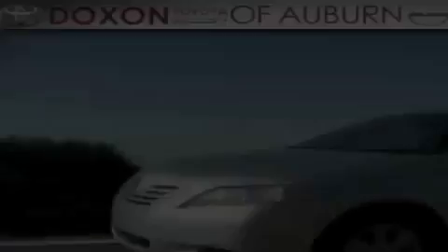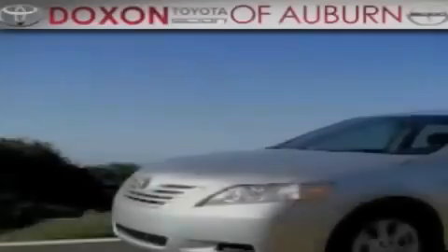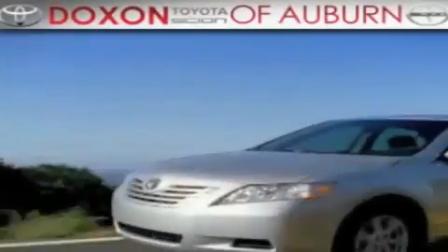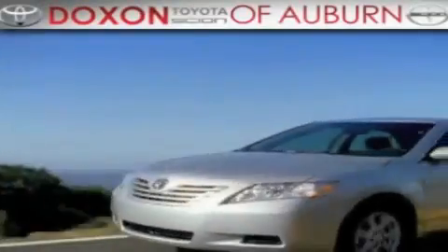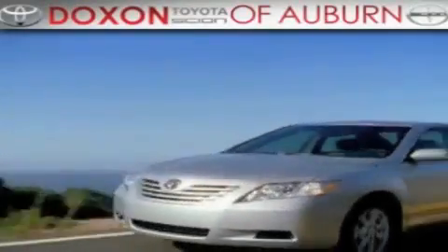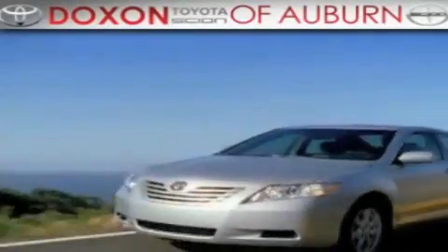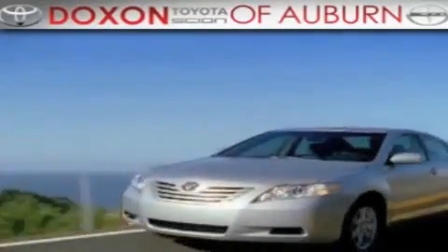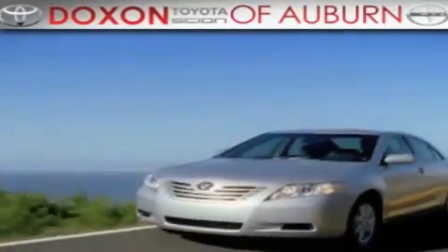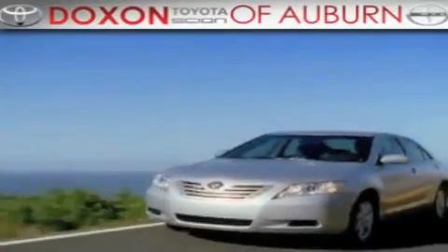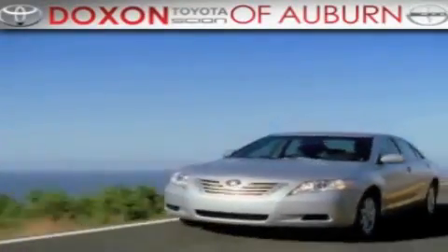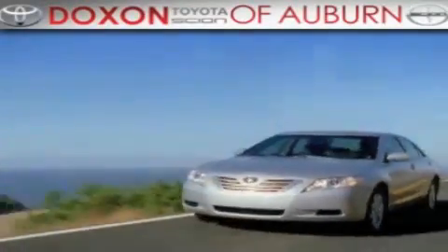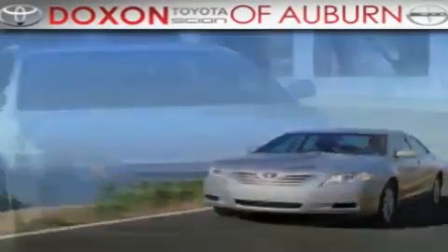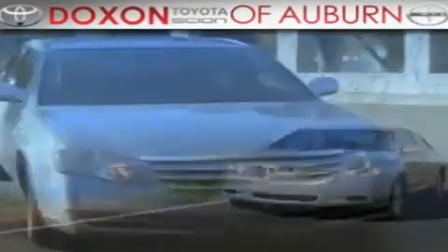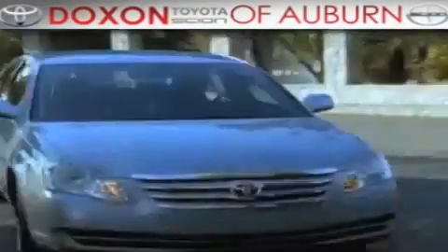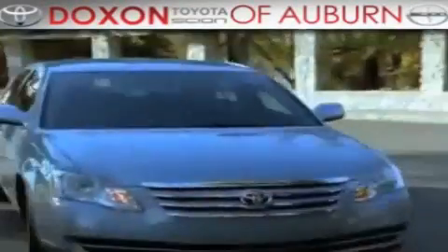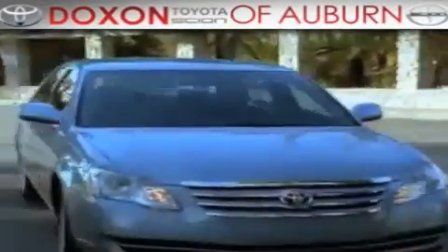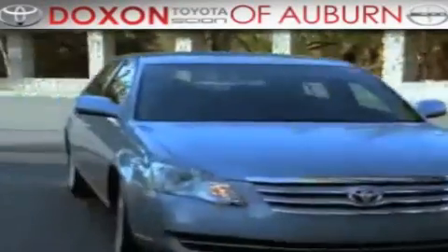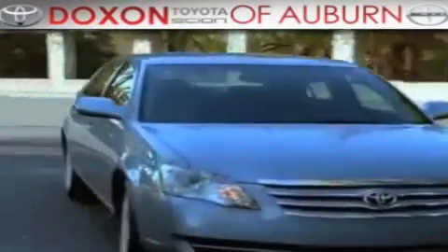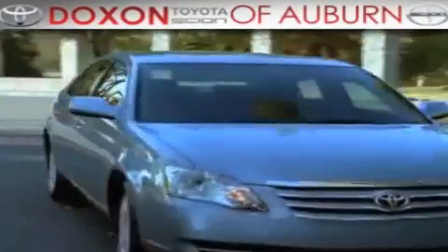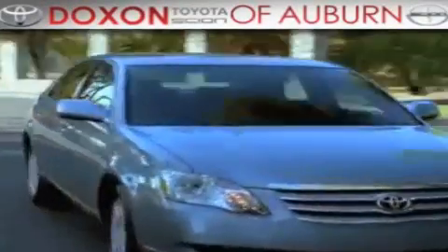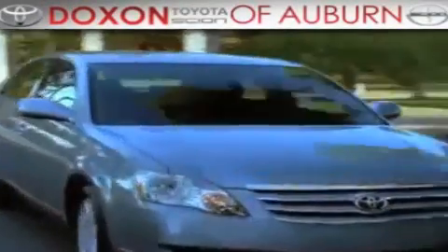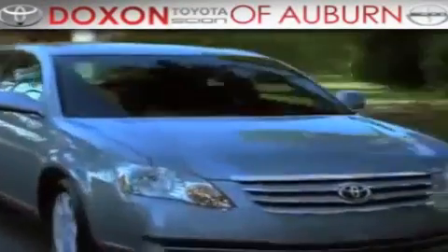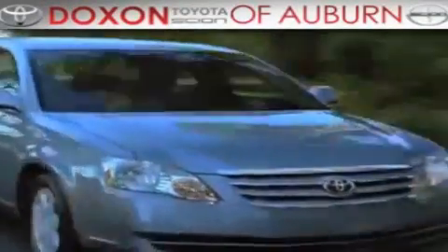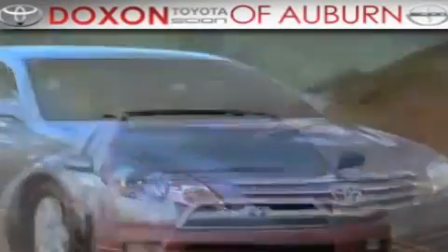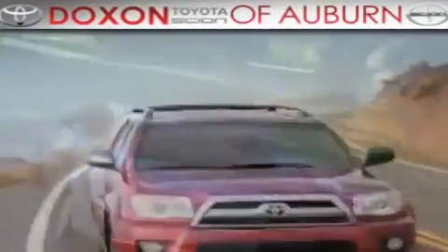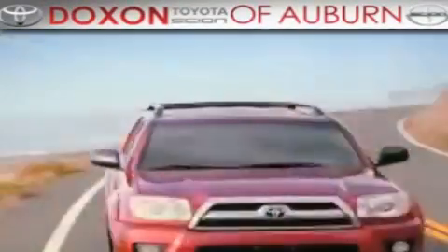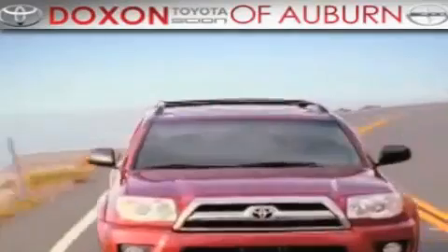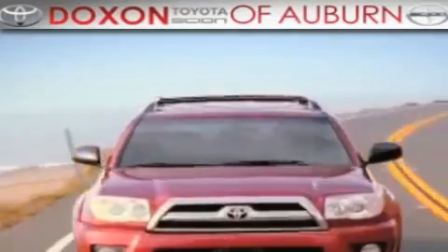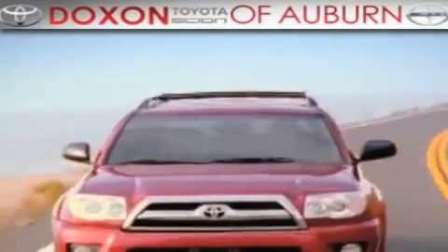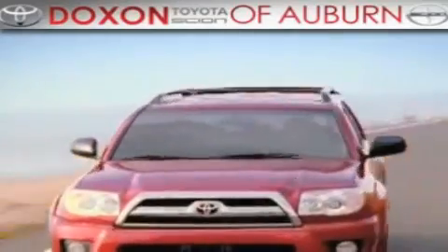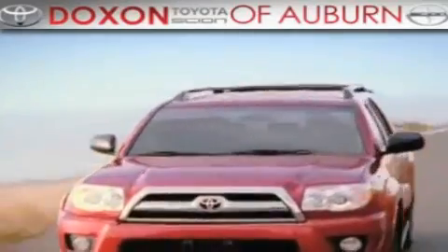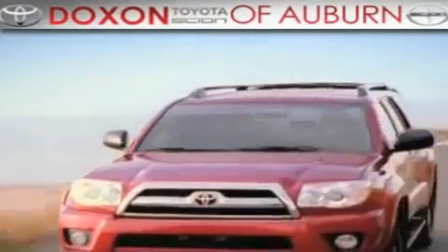Docks & Toyota of Auburn, where you save money today on every new and used Toyota since 1938.